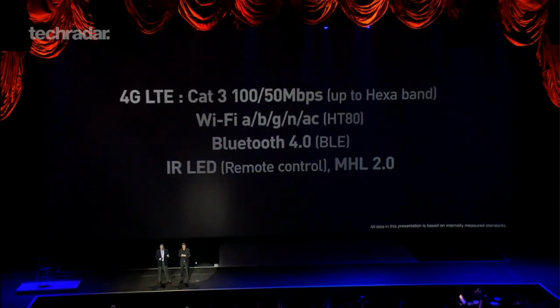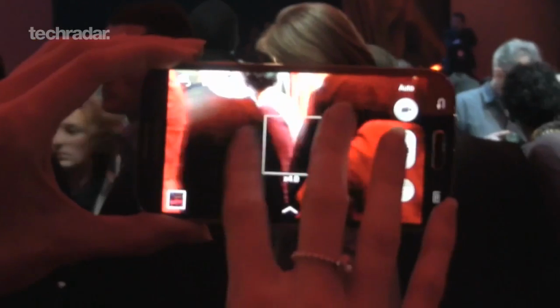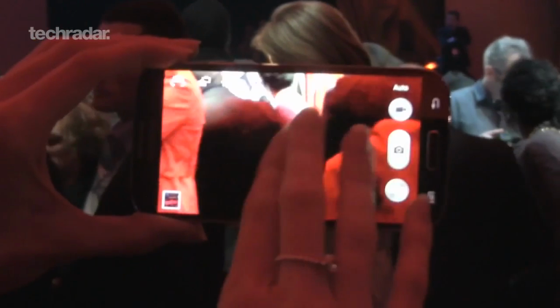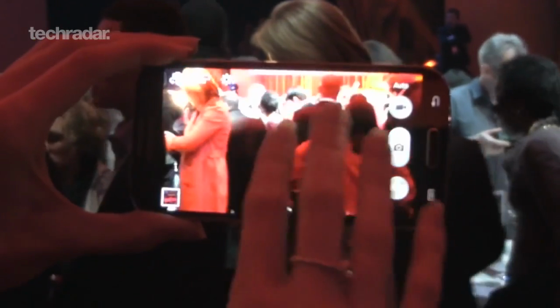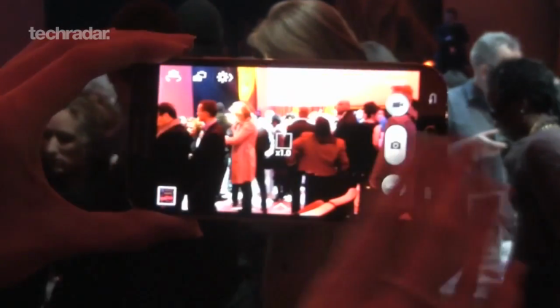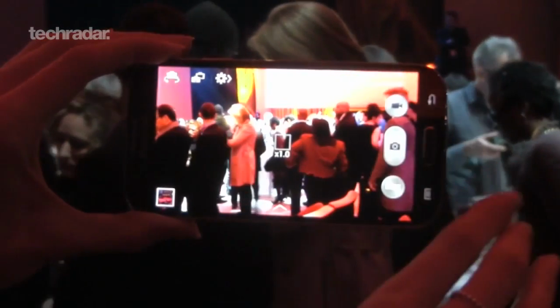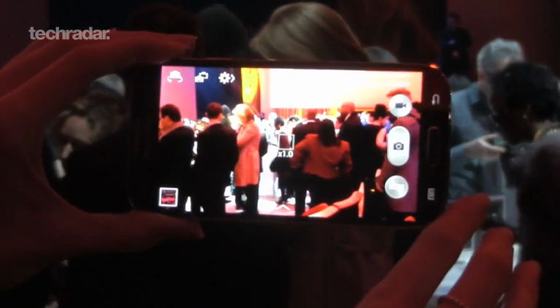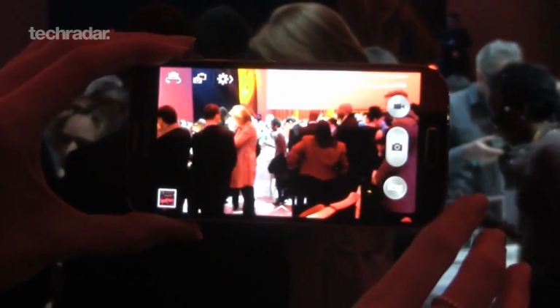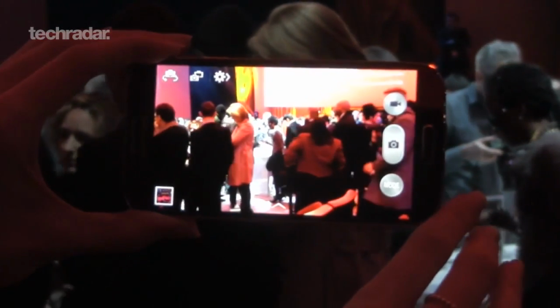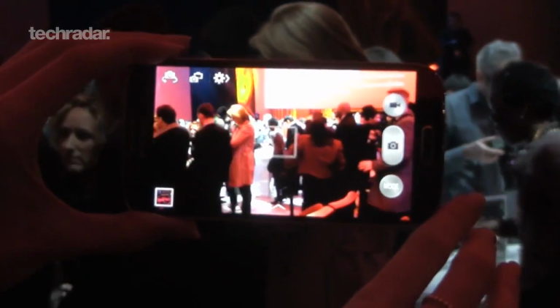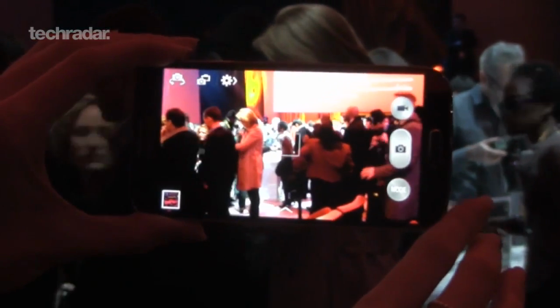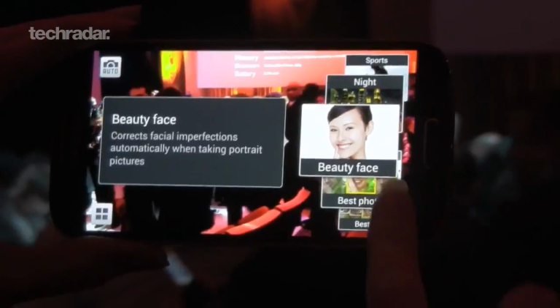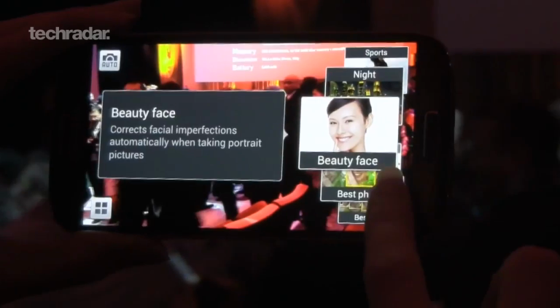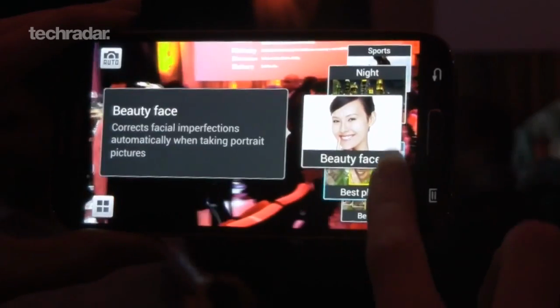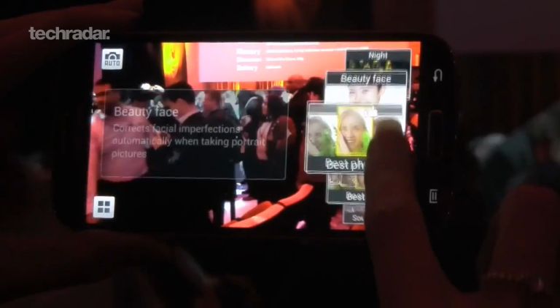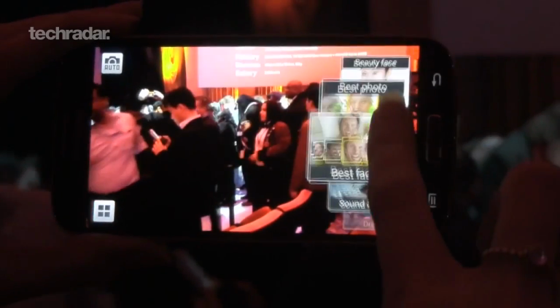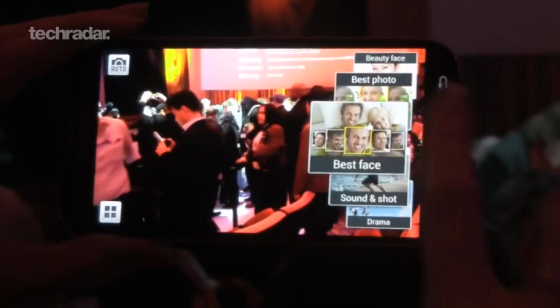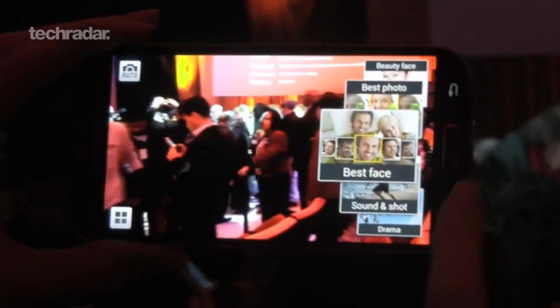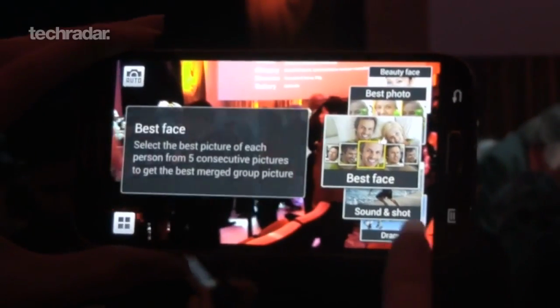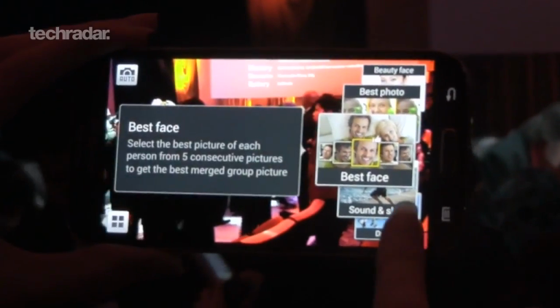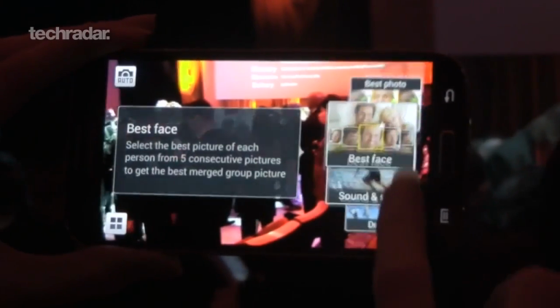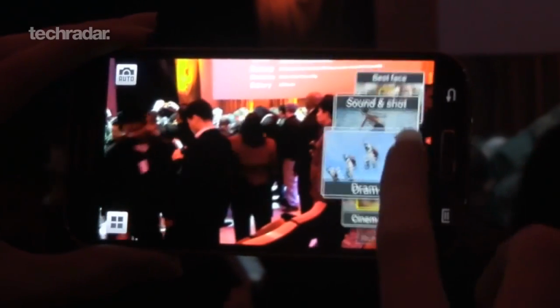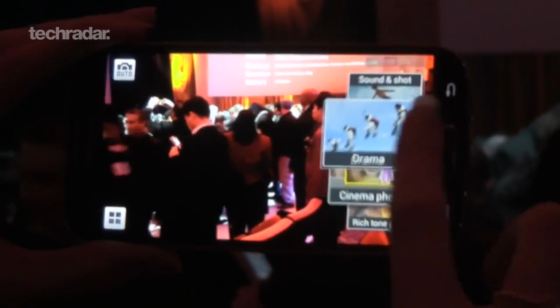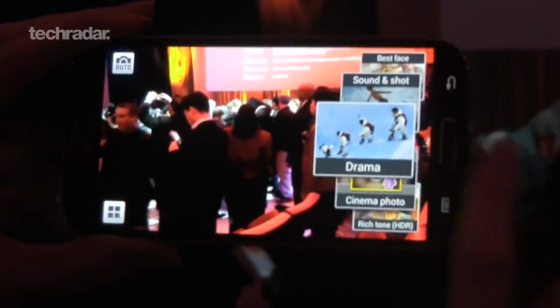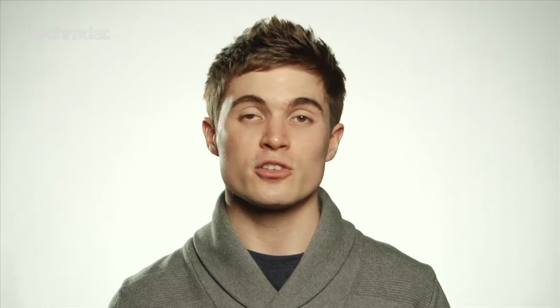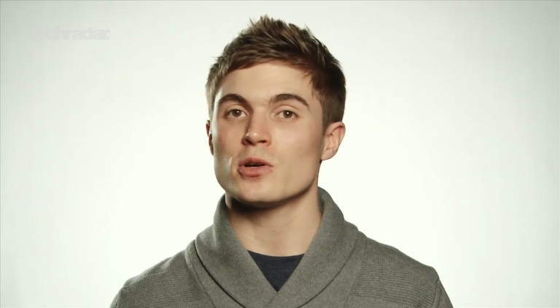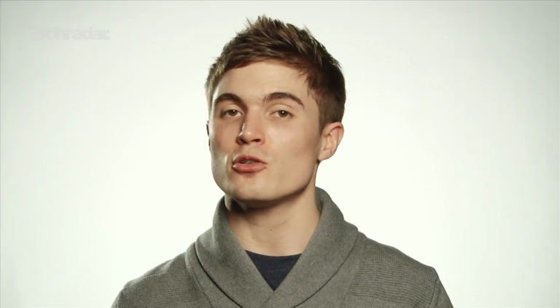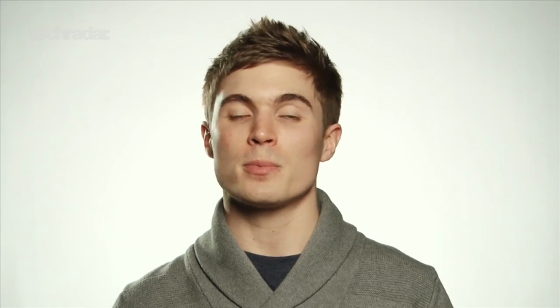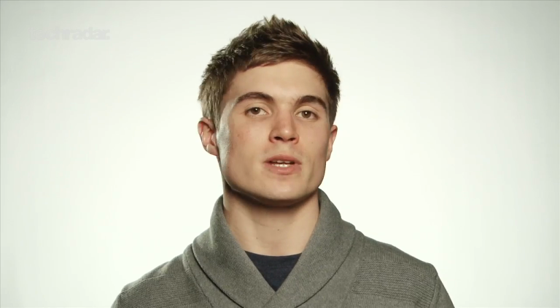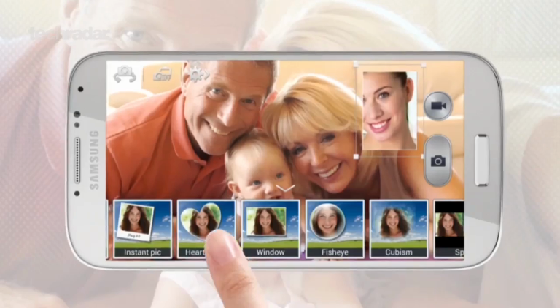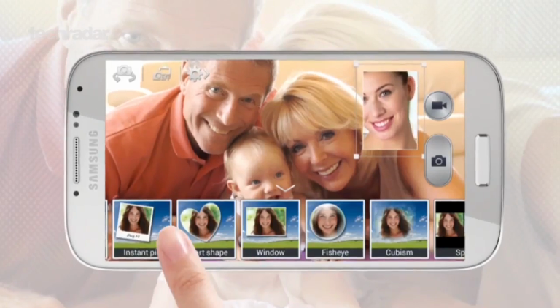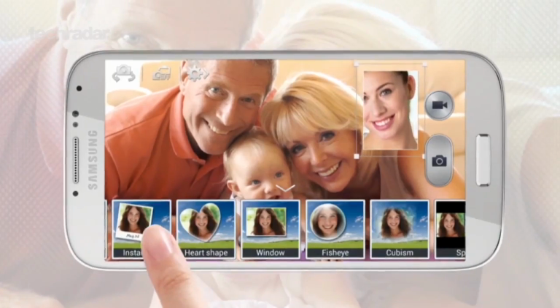The camera has been bumped up to 13 megapixels and is capable of recording 1080p video at 30 frames per second. There's also a 2 megapixel lens around the front.